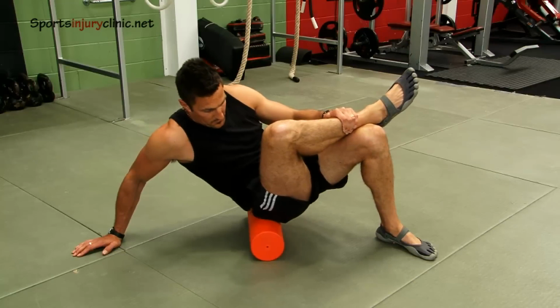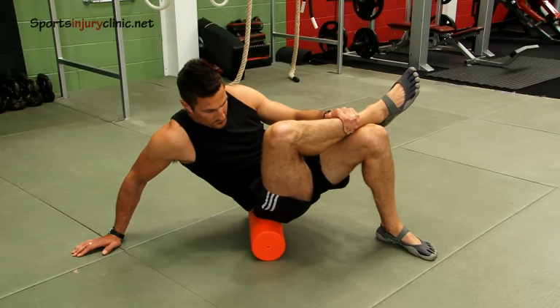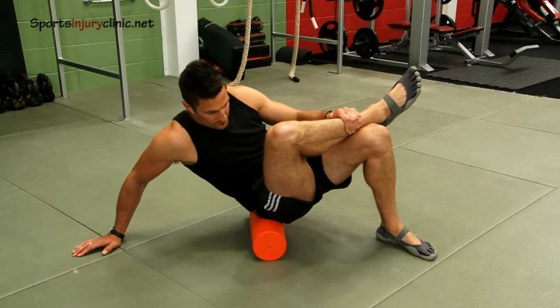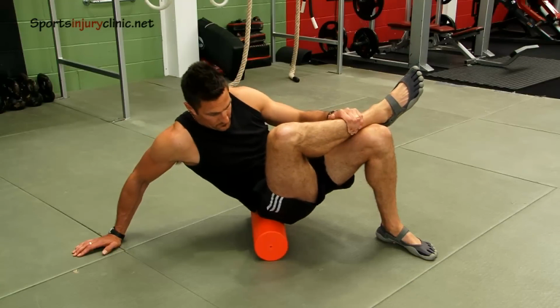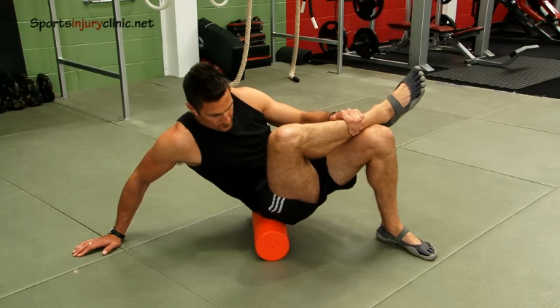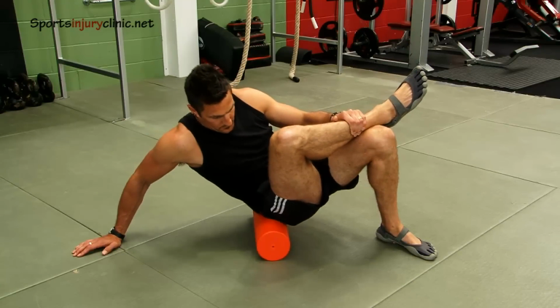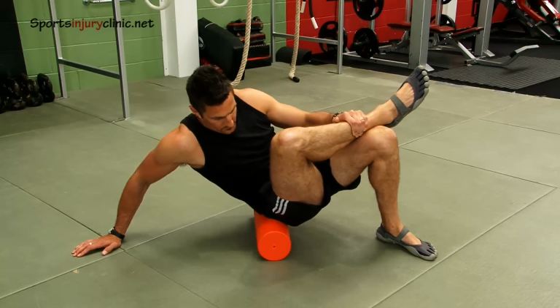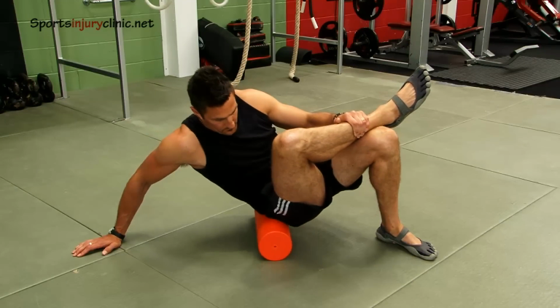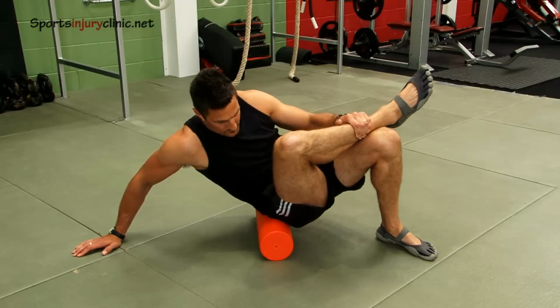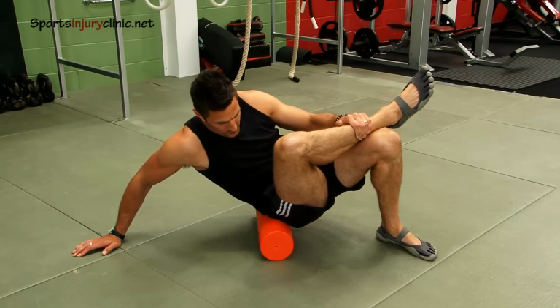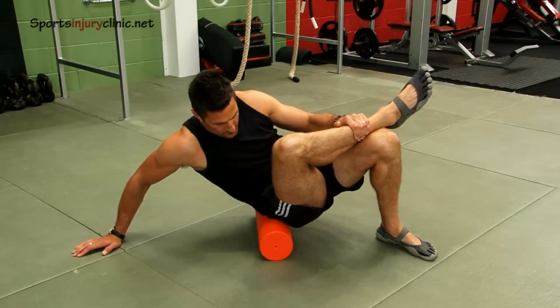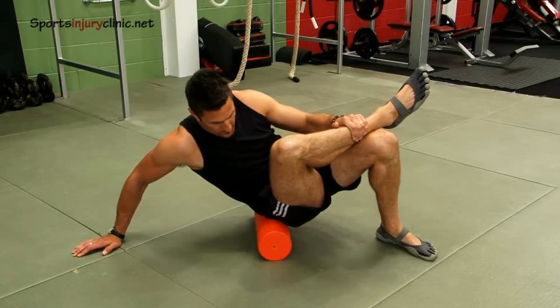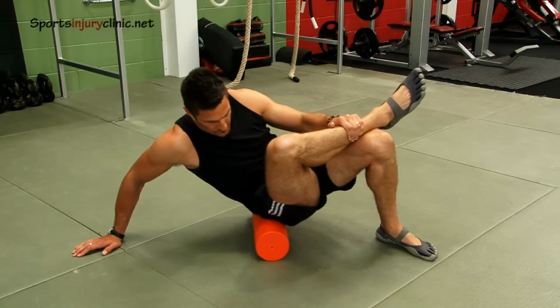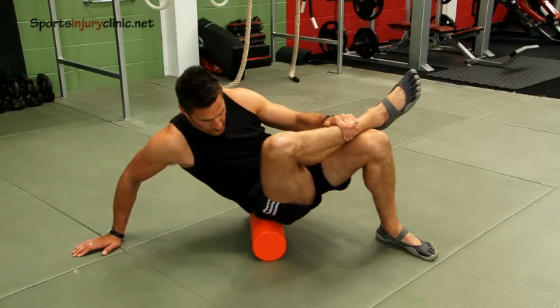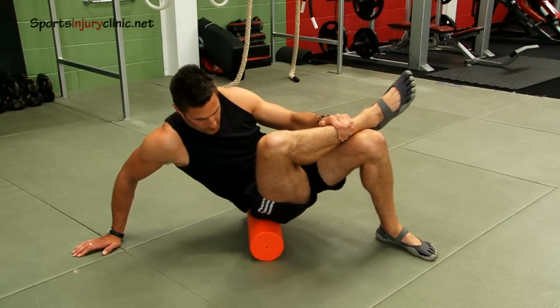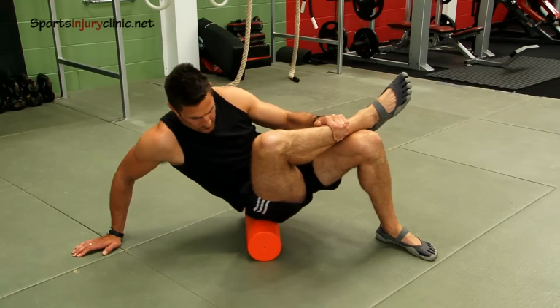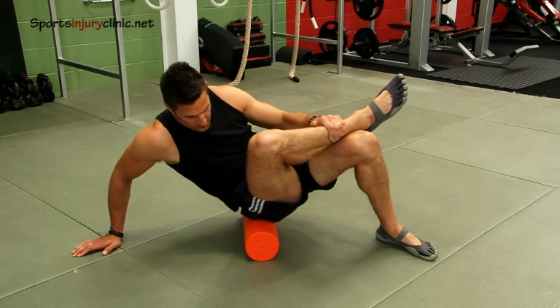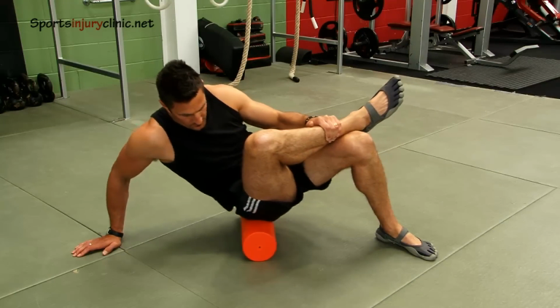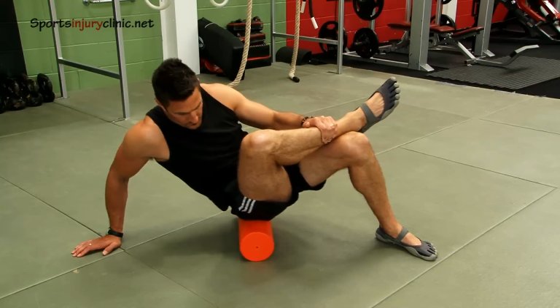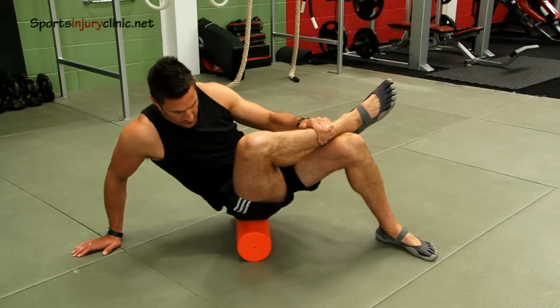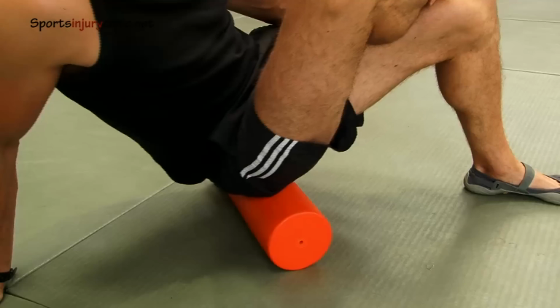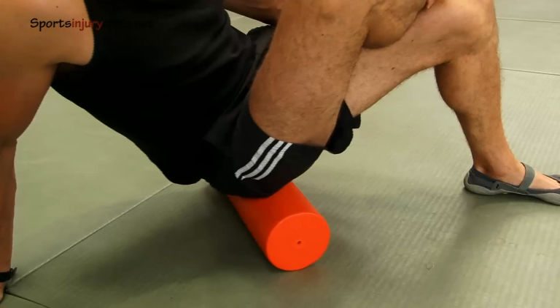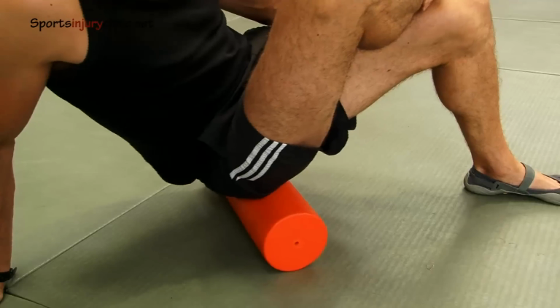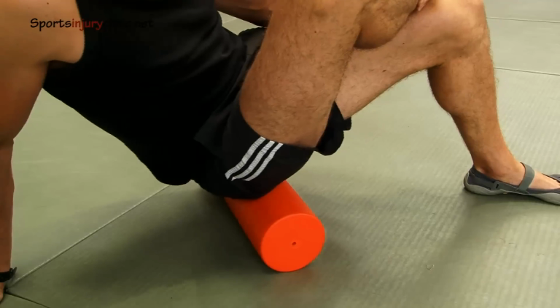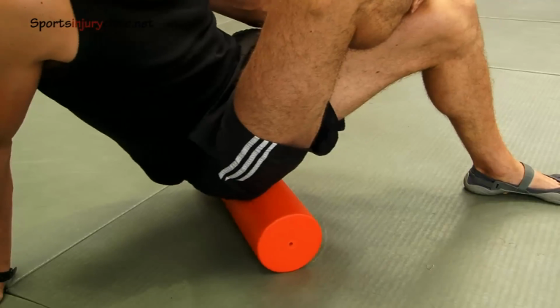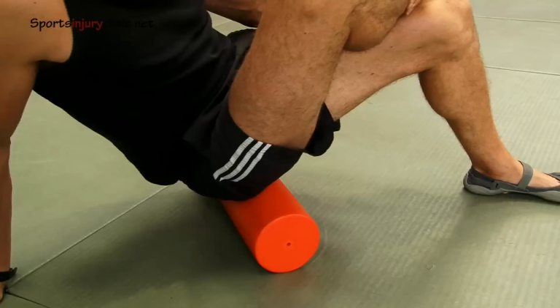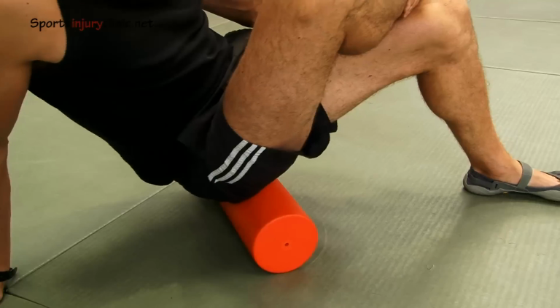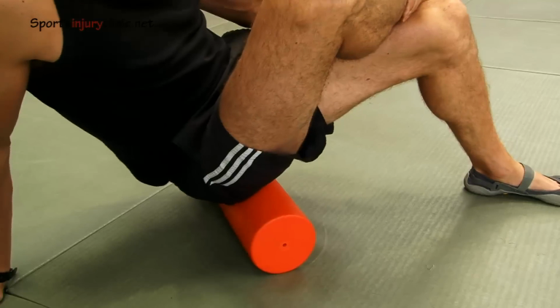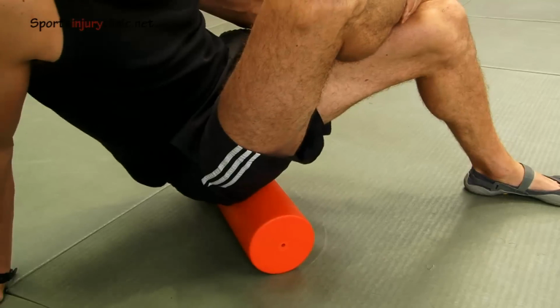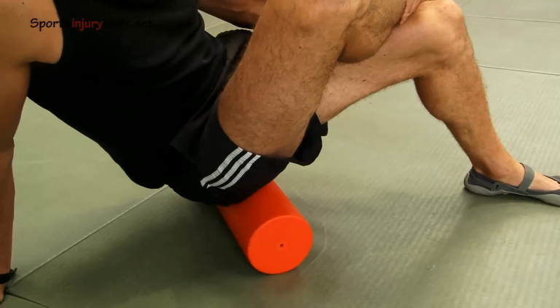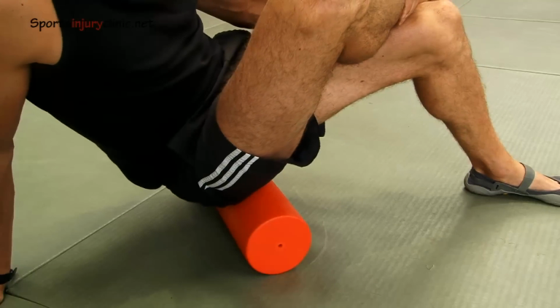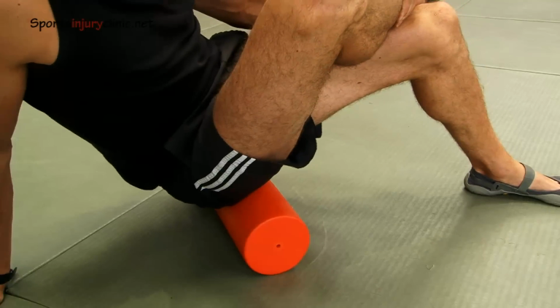The foam roller is used to apply deep tissue myofascial release to massage the muscle.